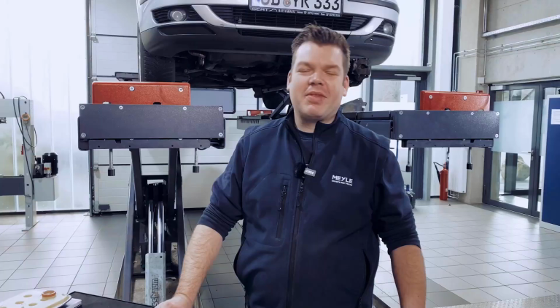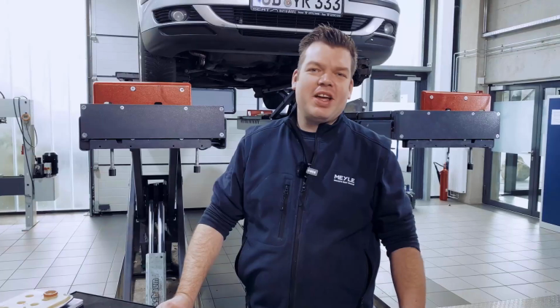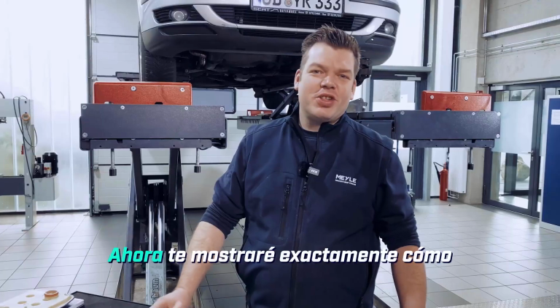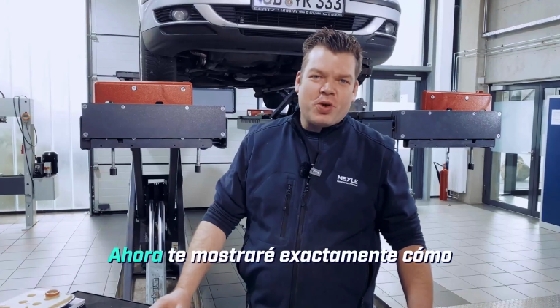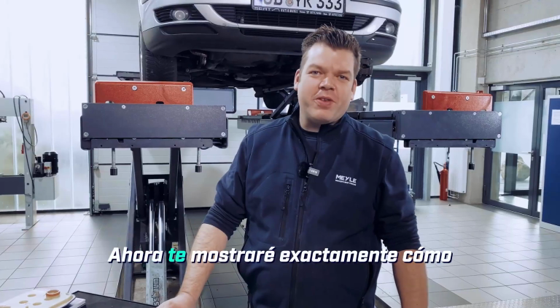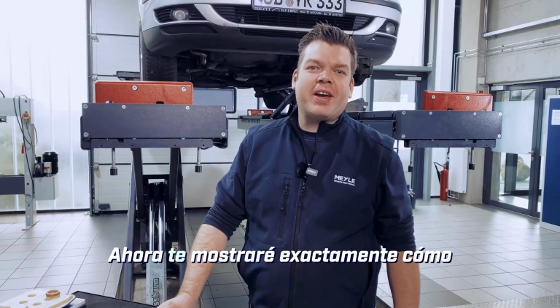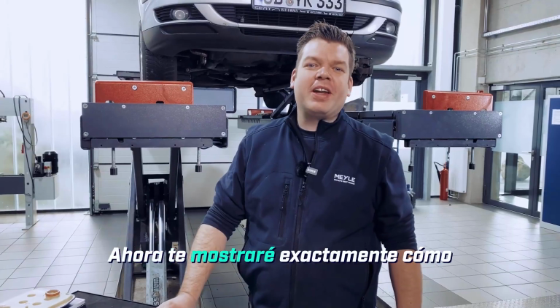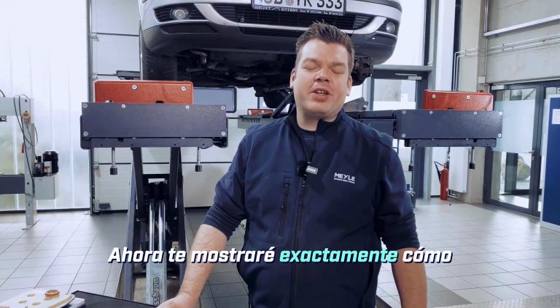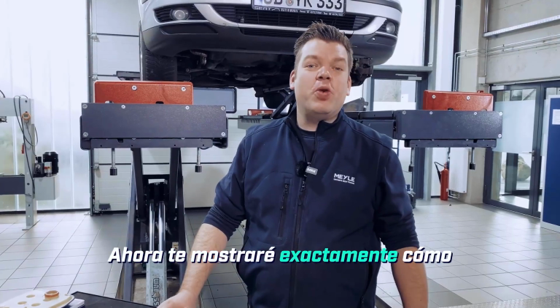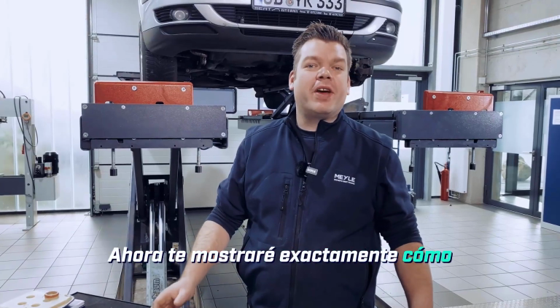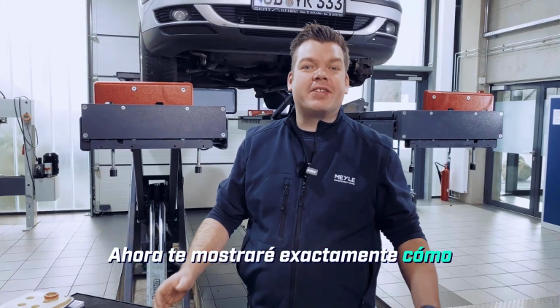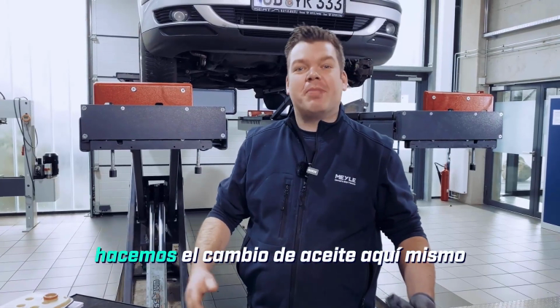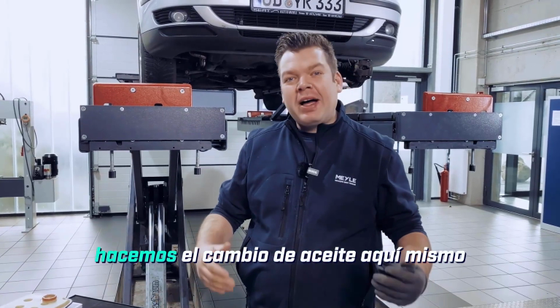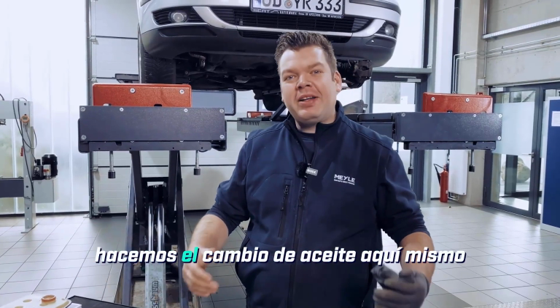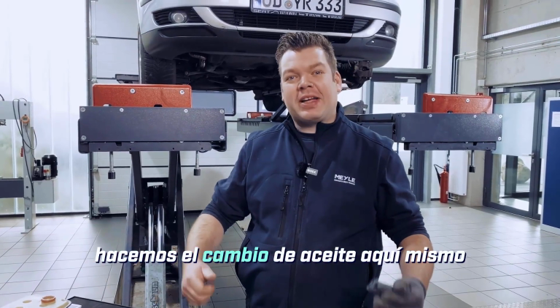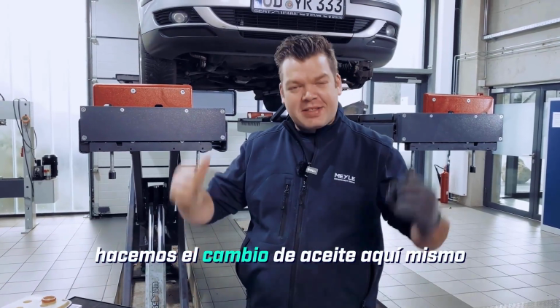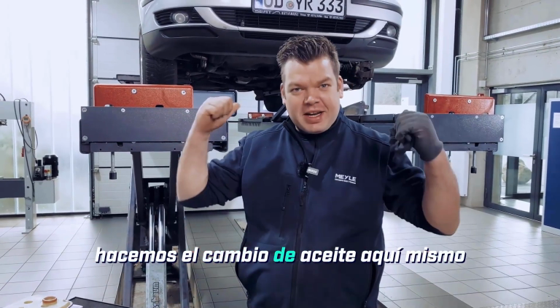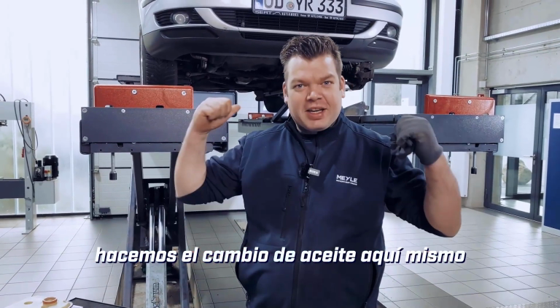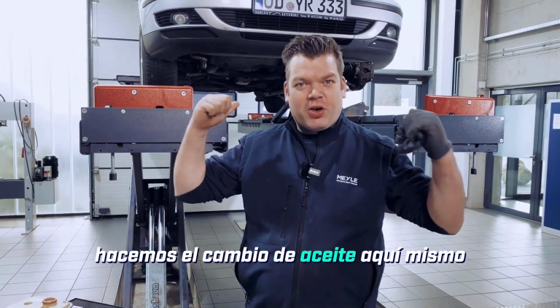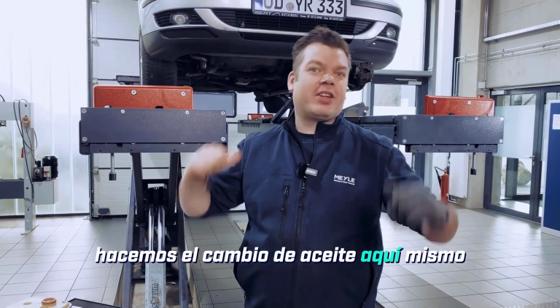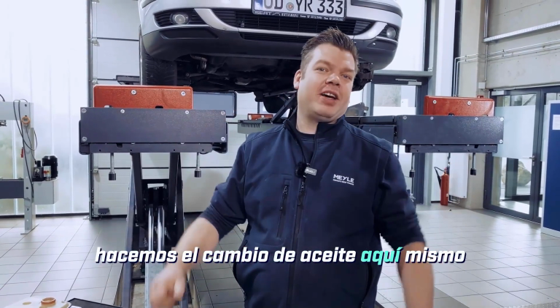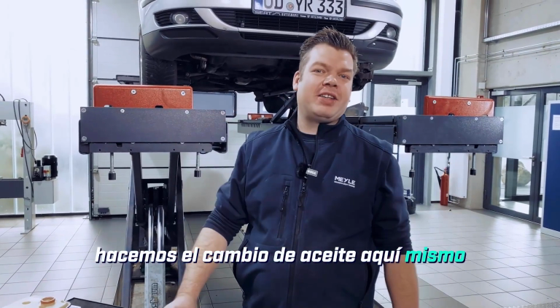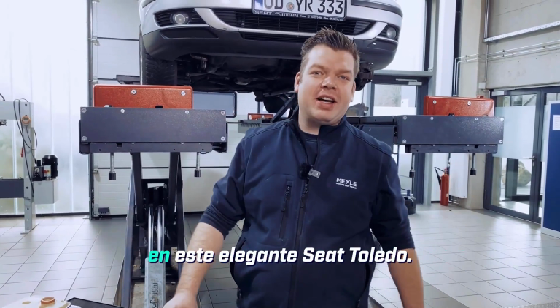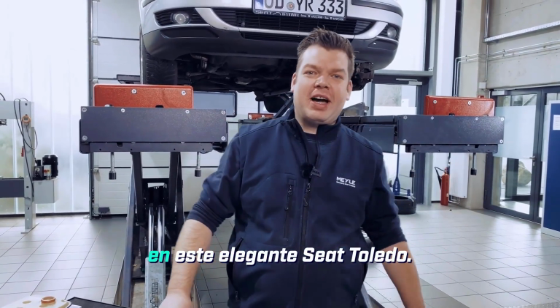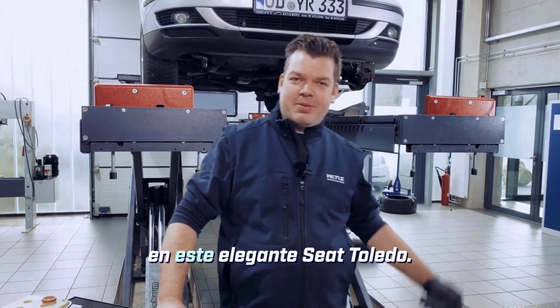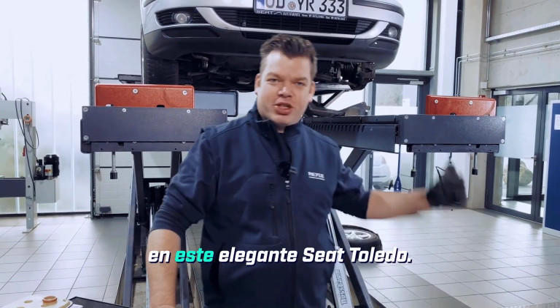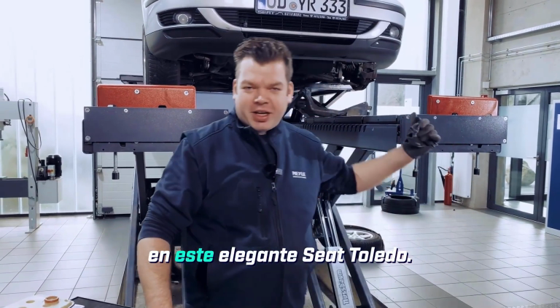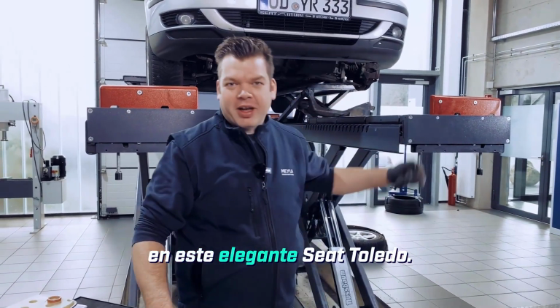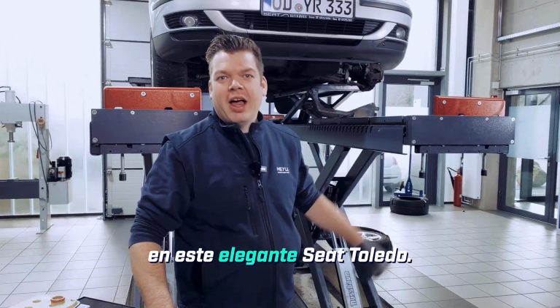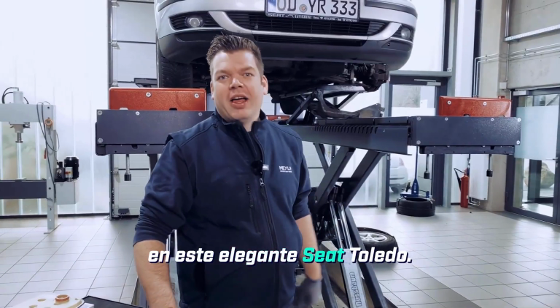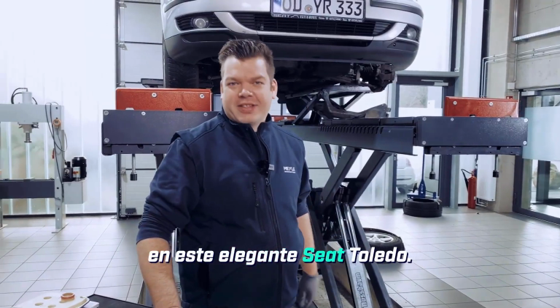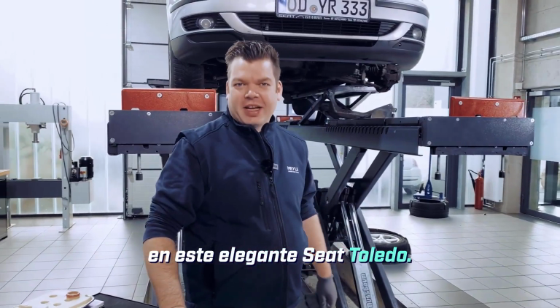Now I'll show you exactly how we do the oil change right here on this stylish Seat Toledo.